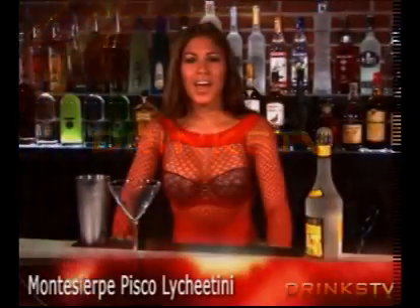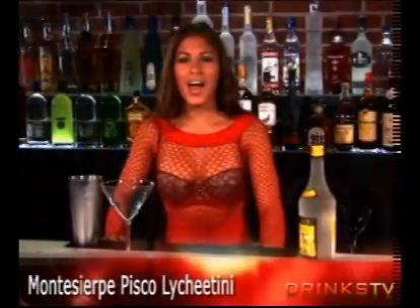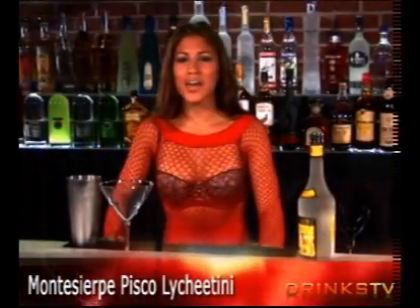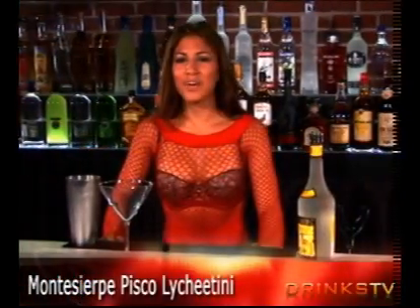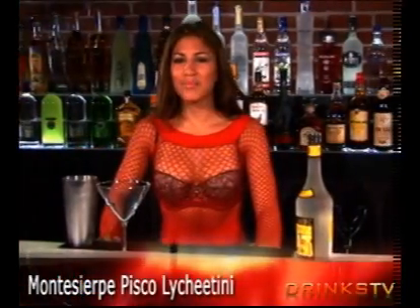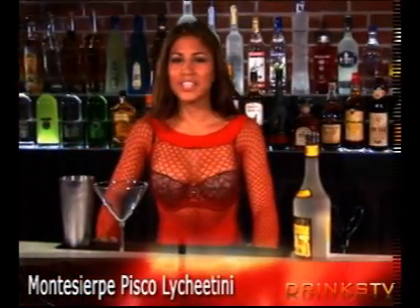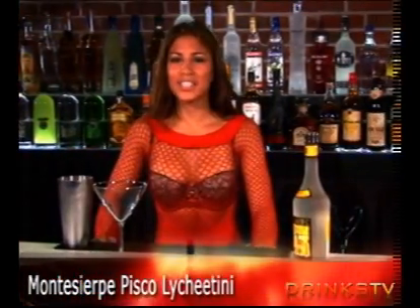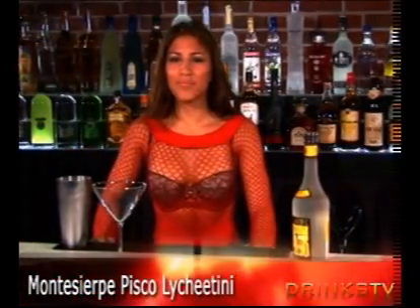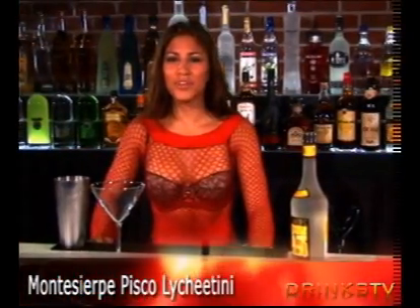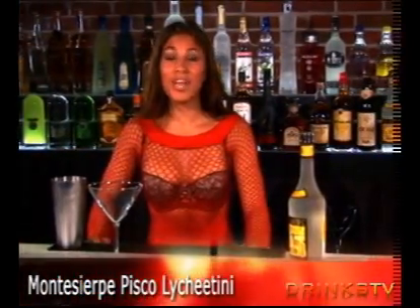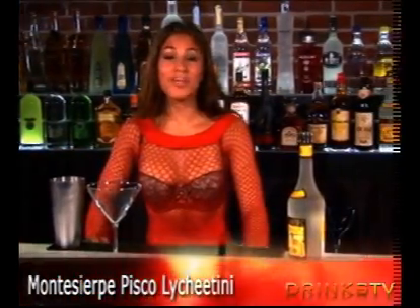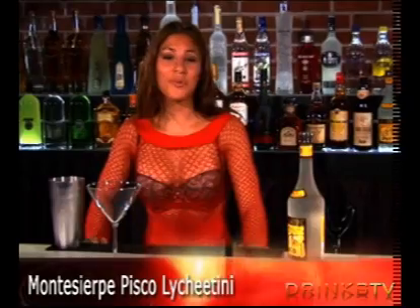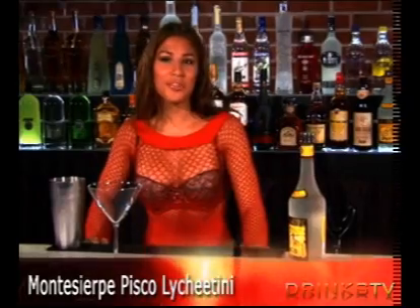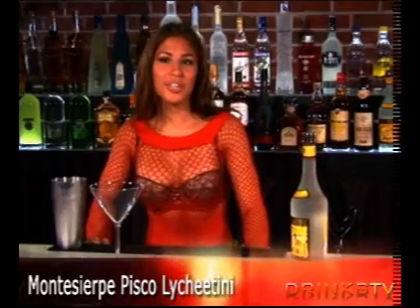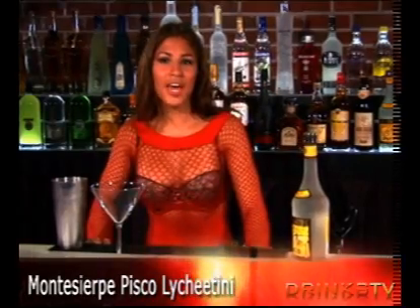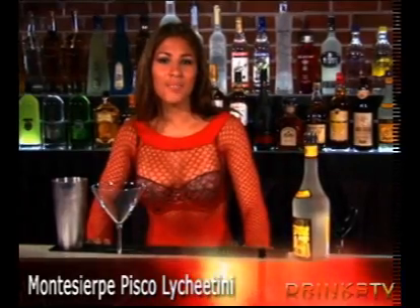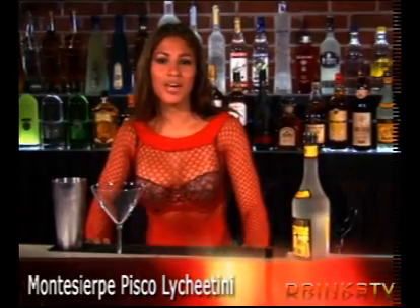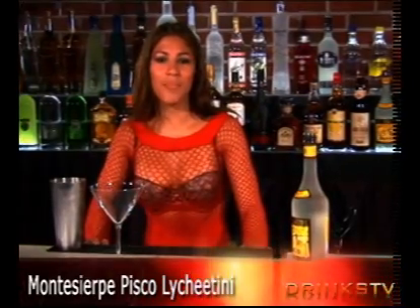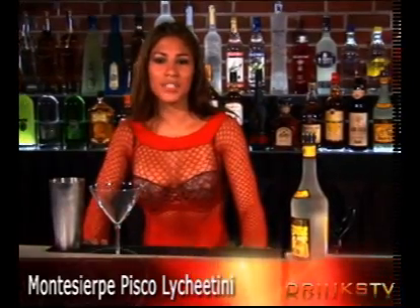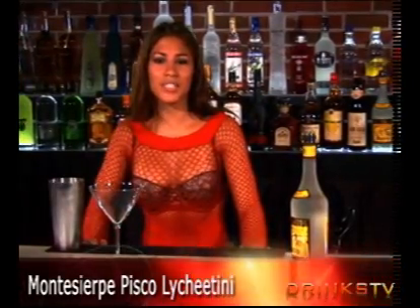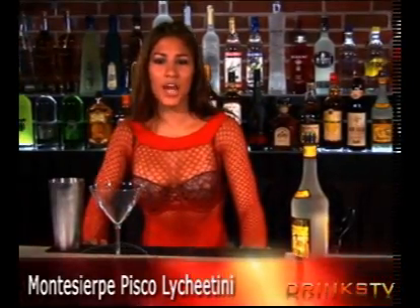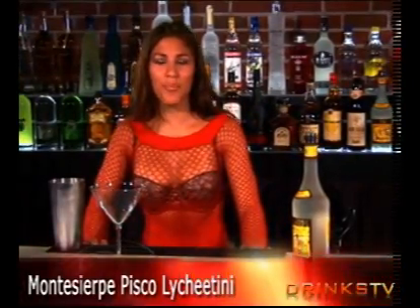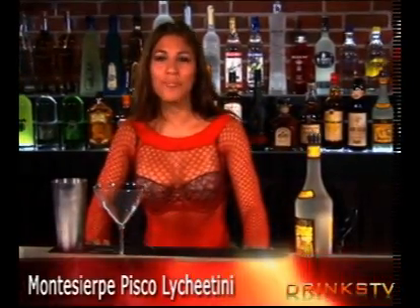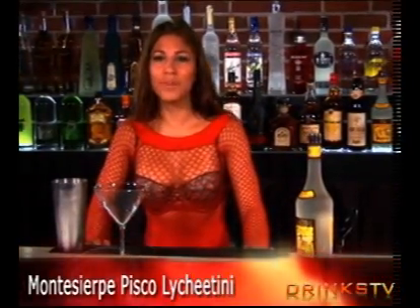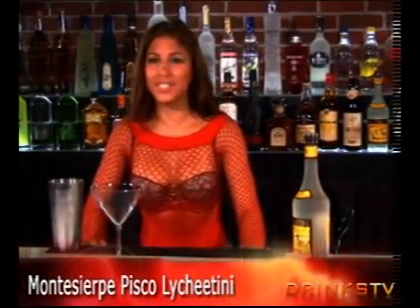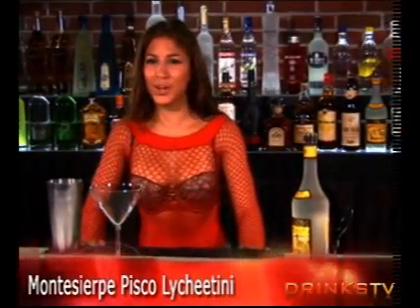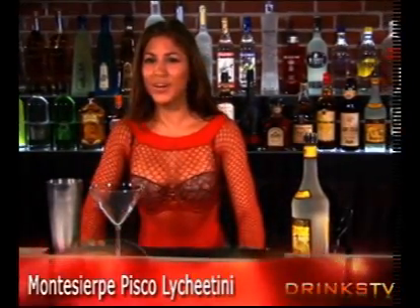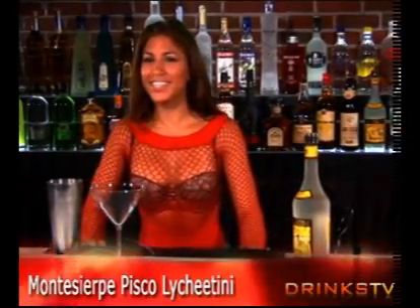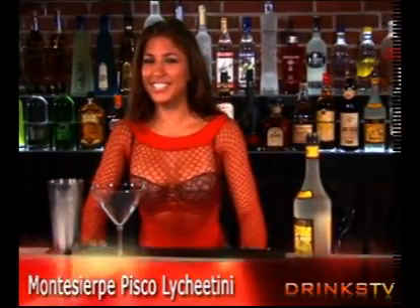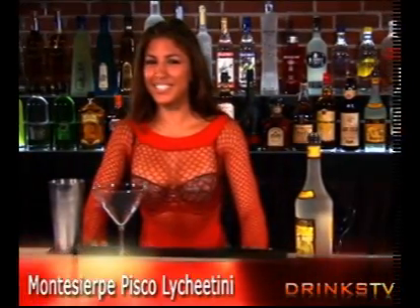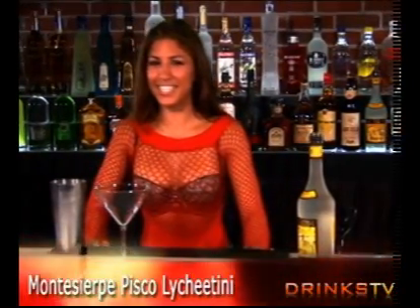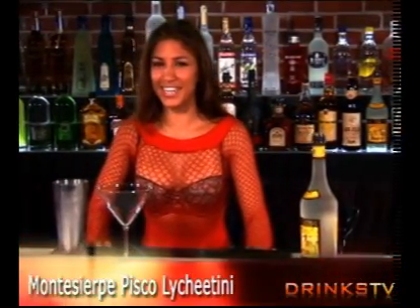Hi, my name is Alyssa Blue, and I'm here with you today to make a Monte Serpe Pisco Lychee Tini.